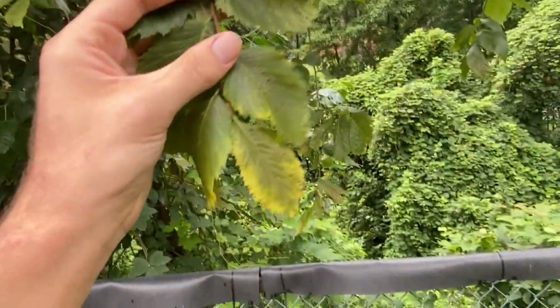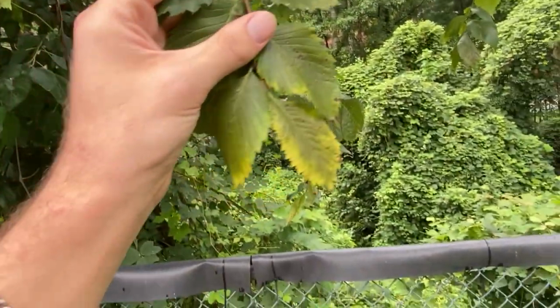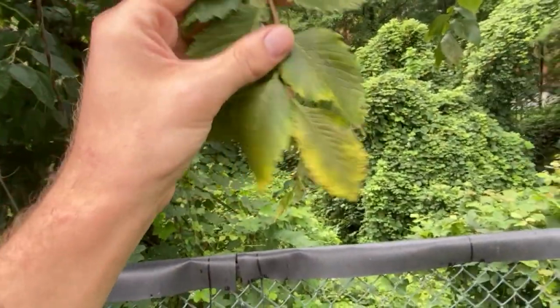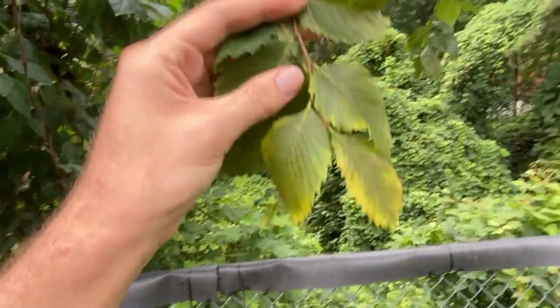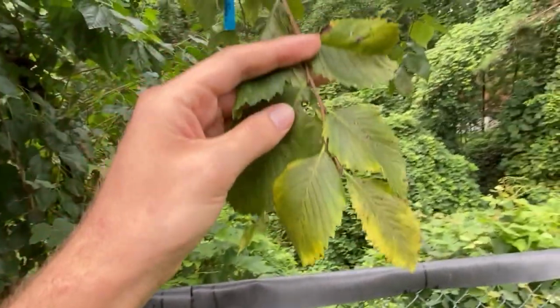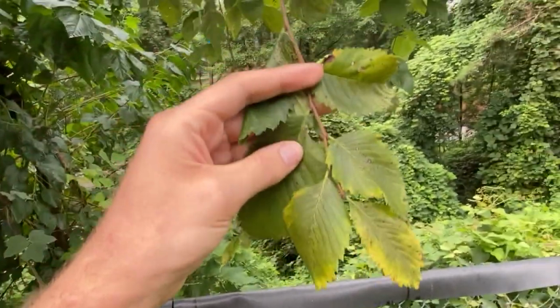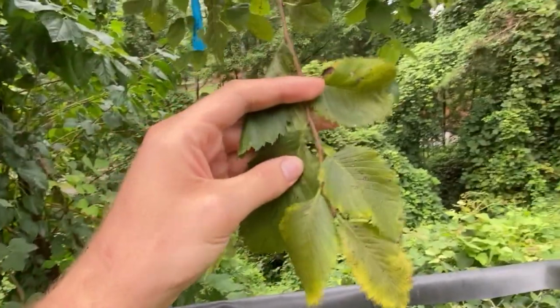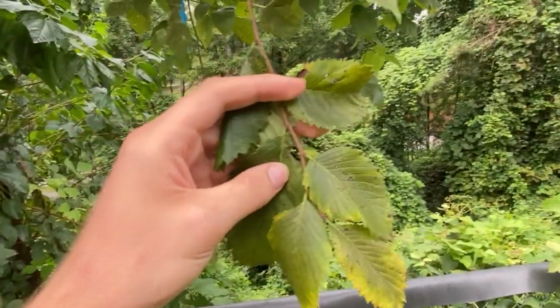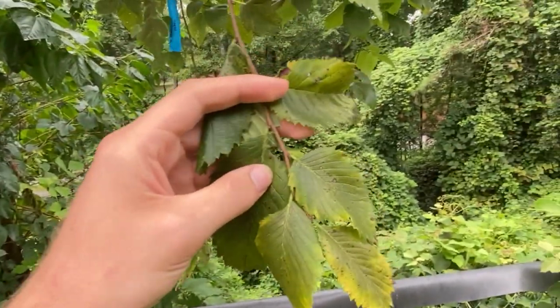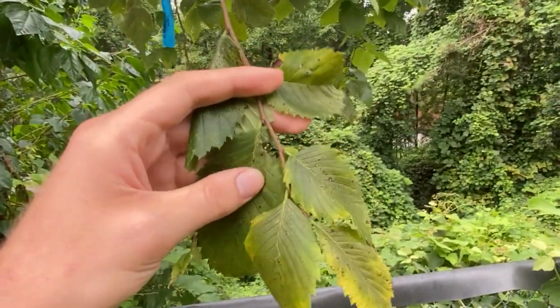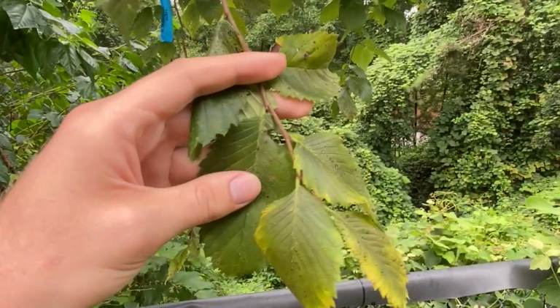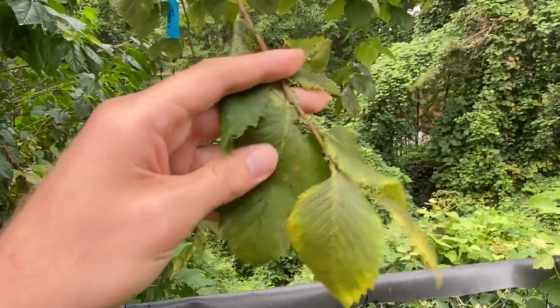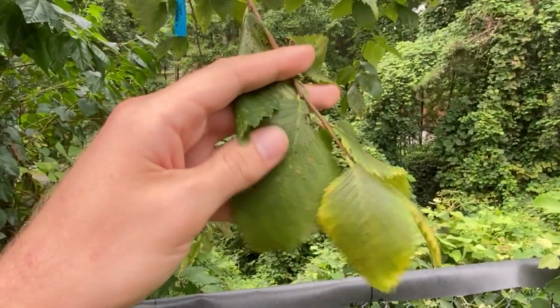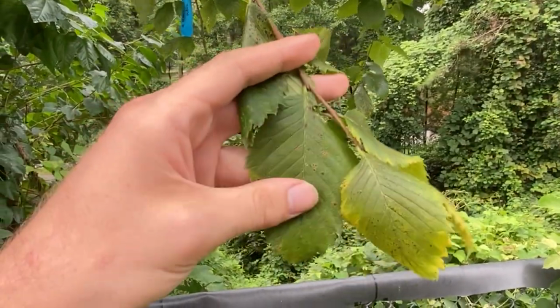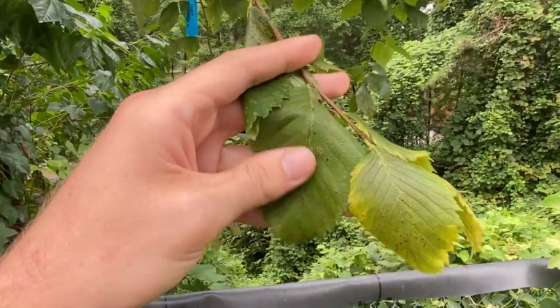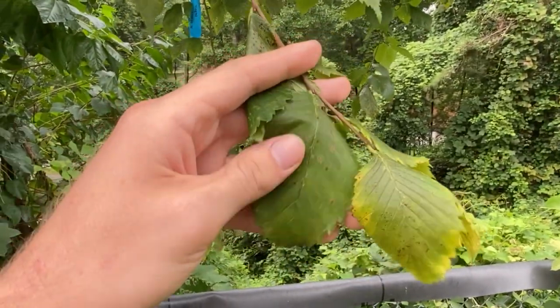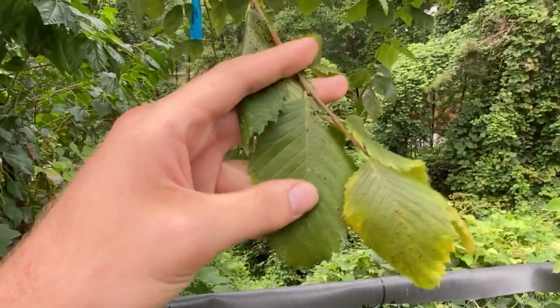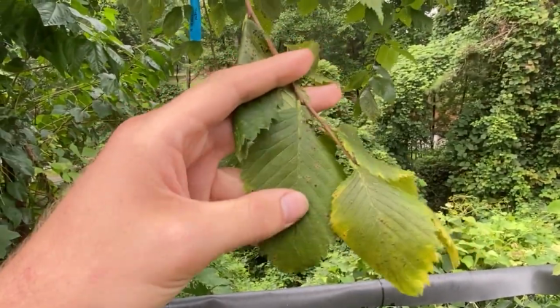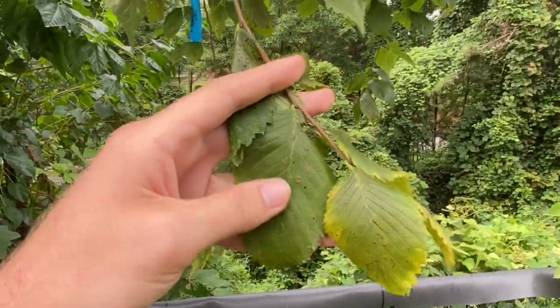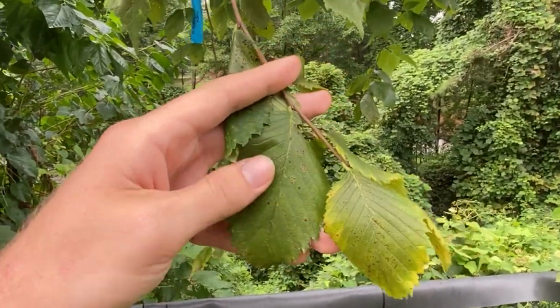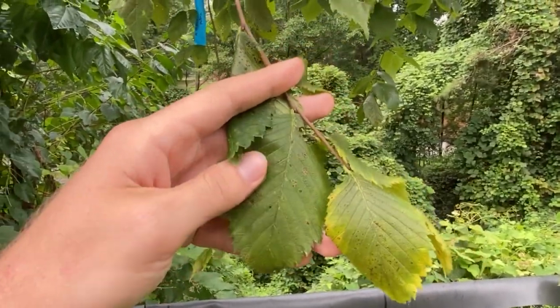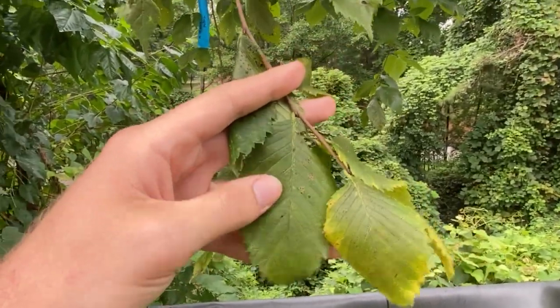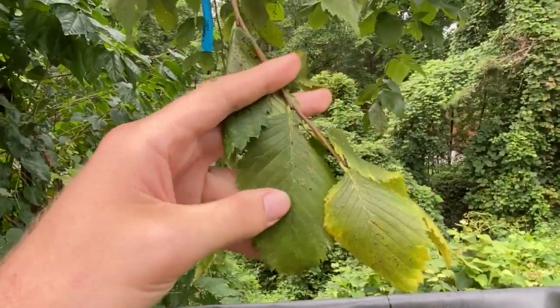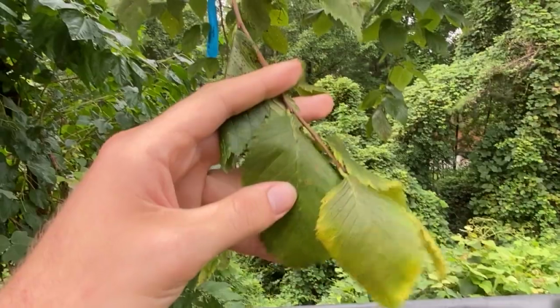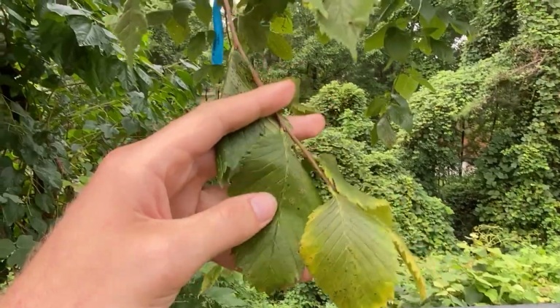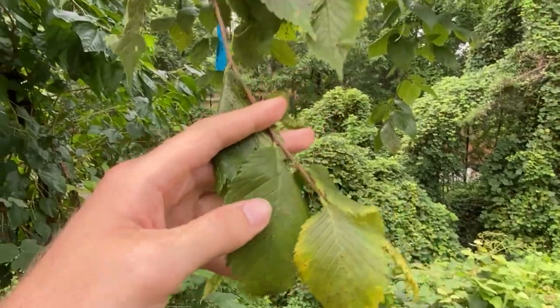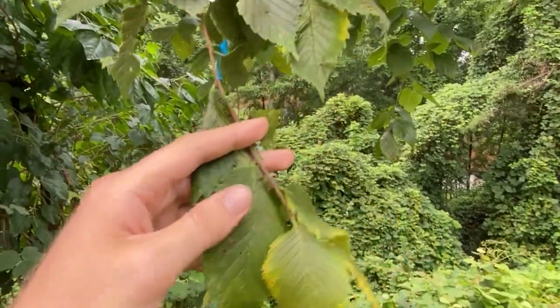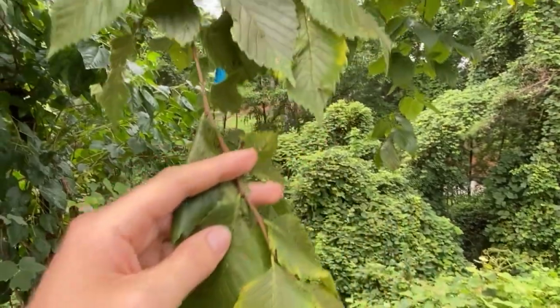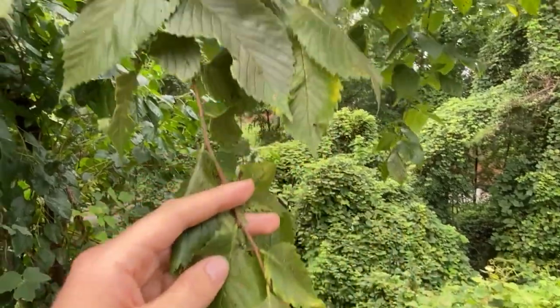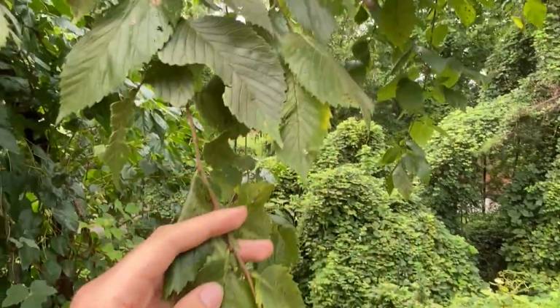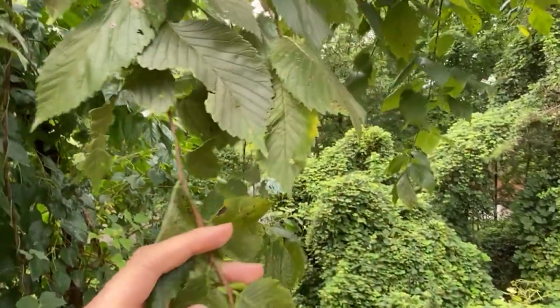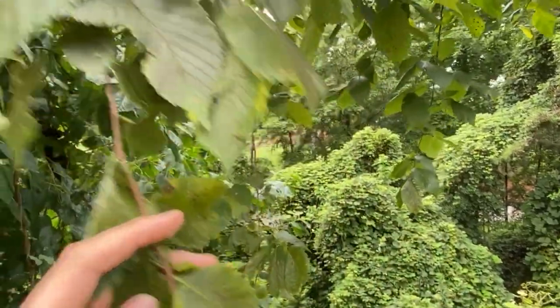But most importantly, once you know it's an elm, you want to feel these super rough leaves. And that's how you know it's a slippery elm.